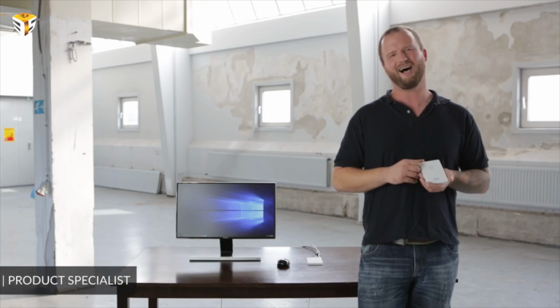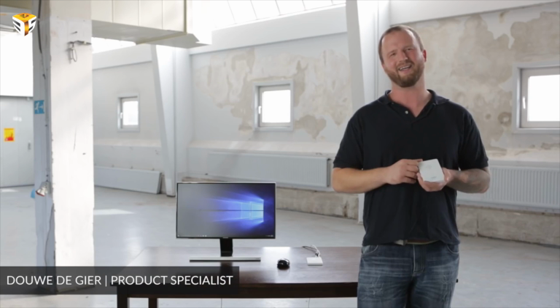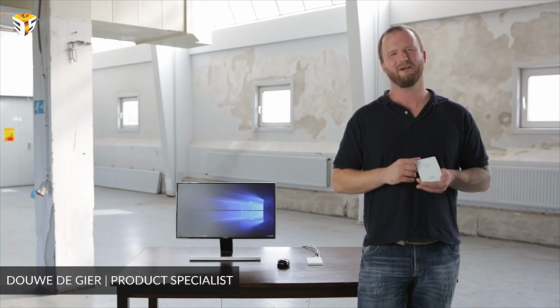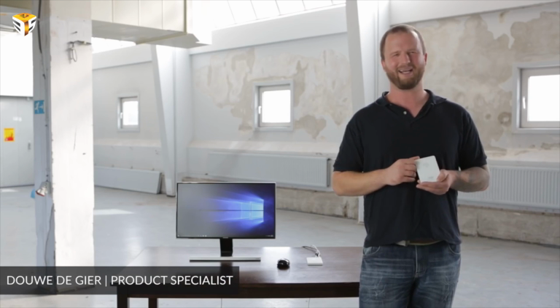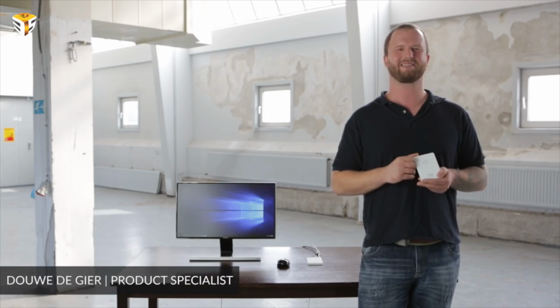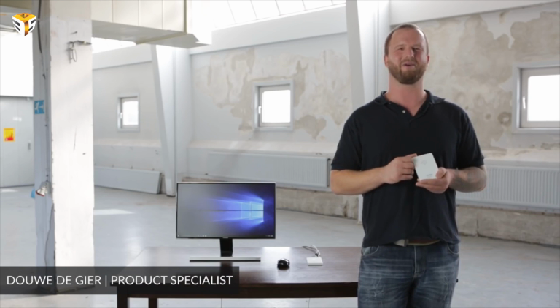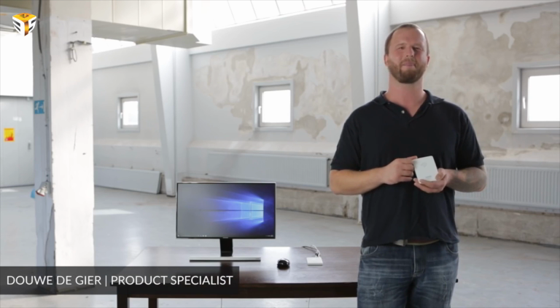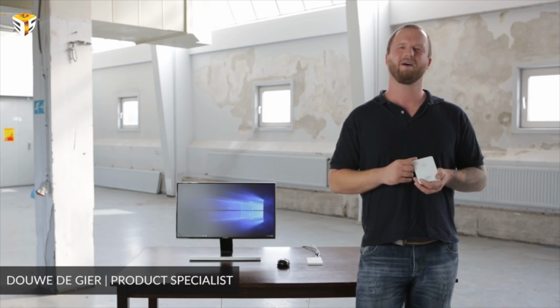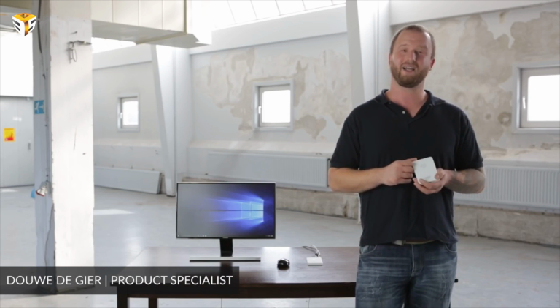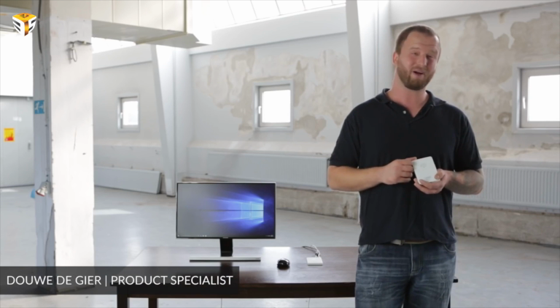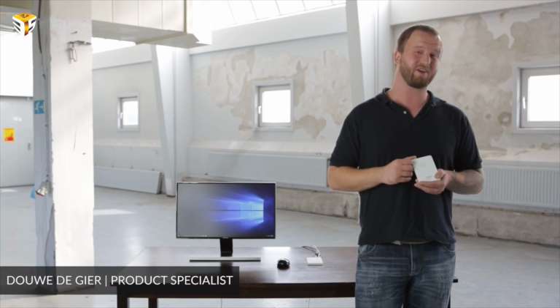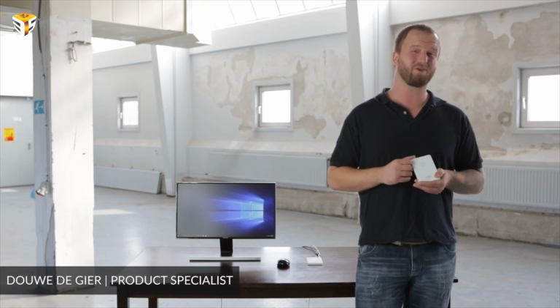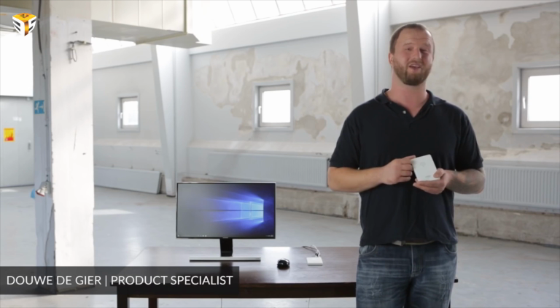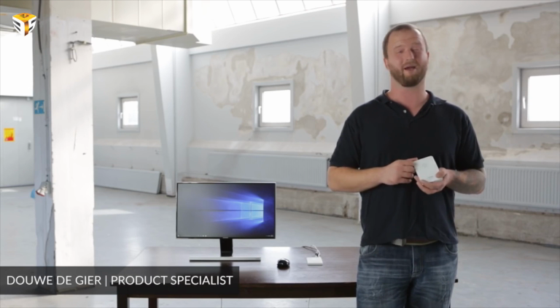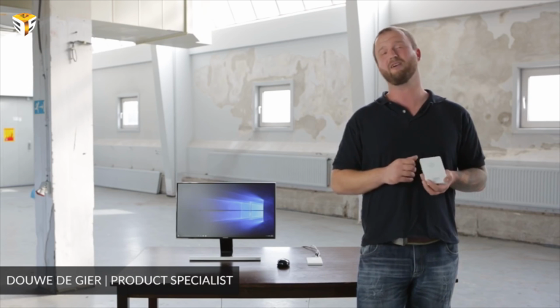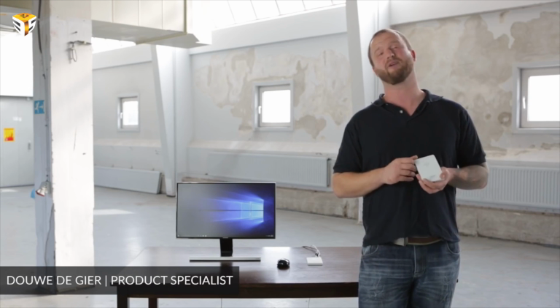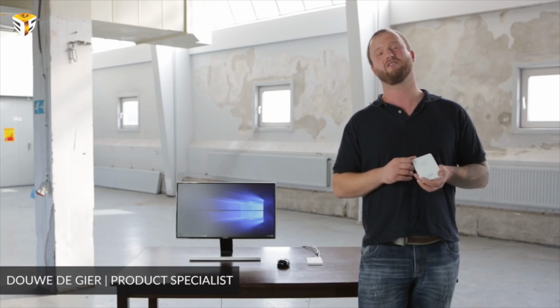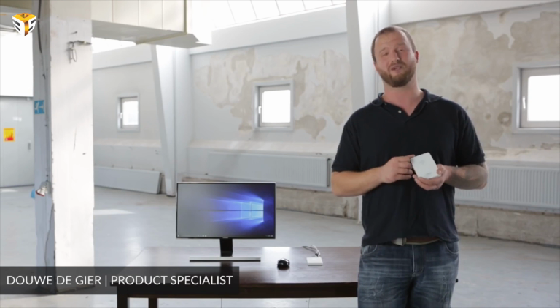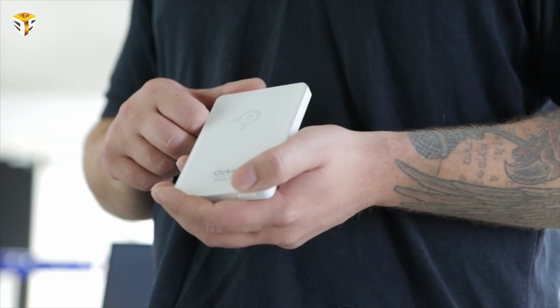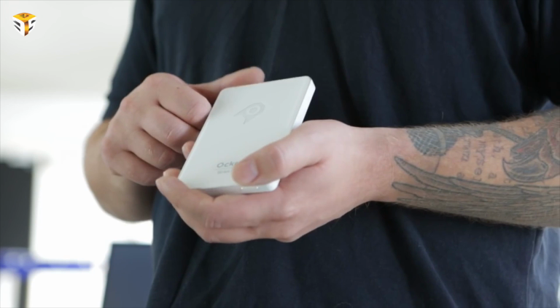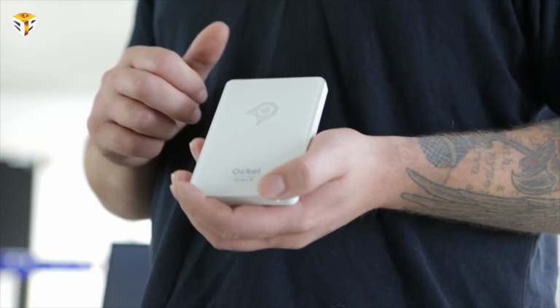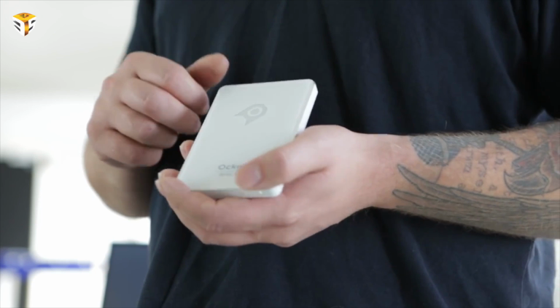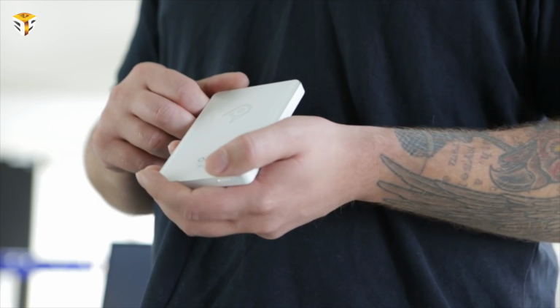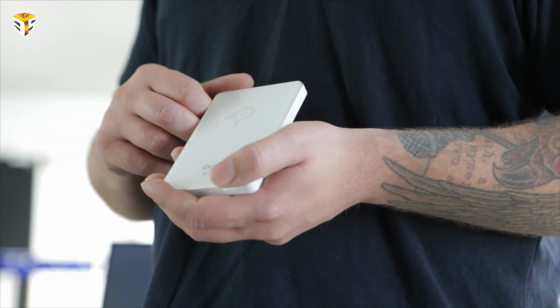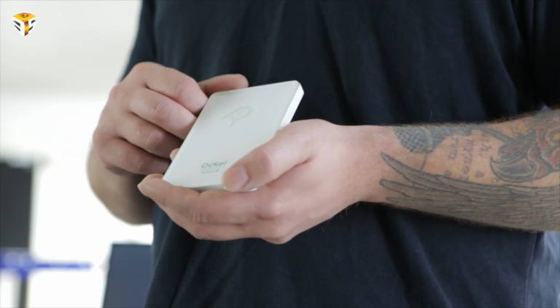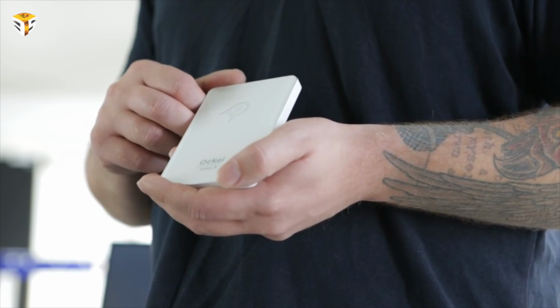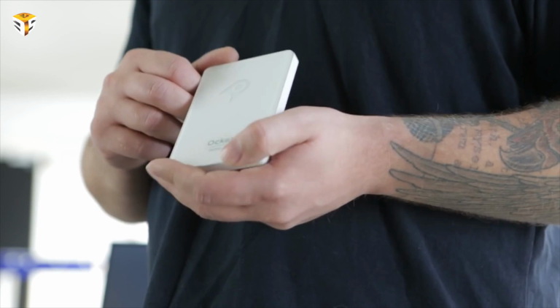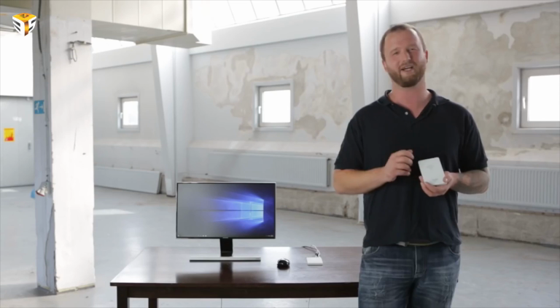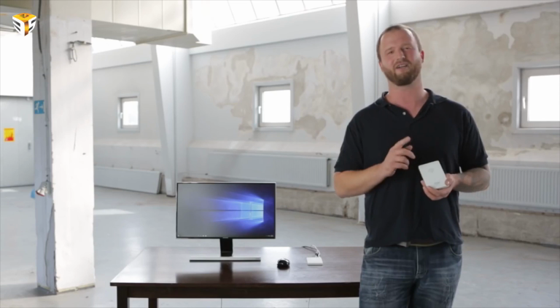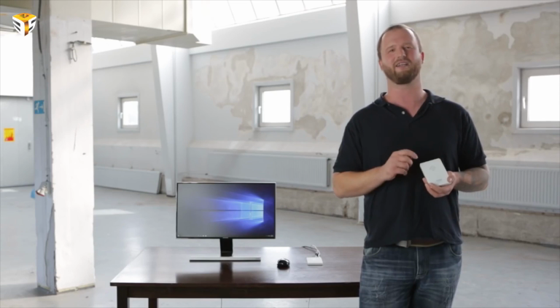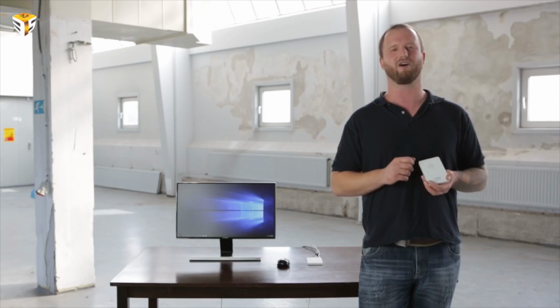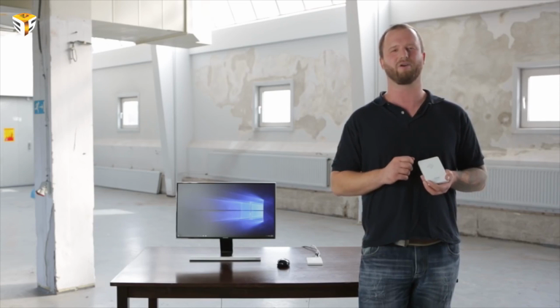Hi, my name is Douwe. I am part of the Ockel team and I am very proud to introduce the Sirius B pocket PC to you here on Indiegogo.